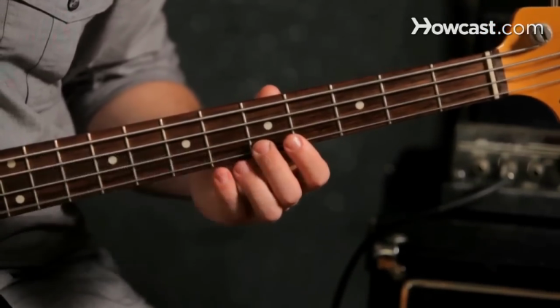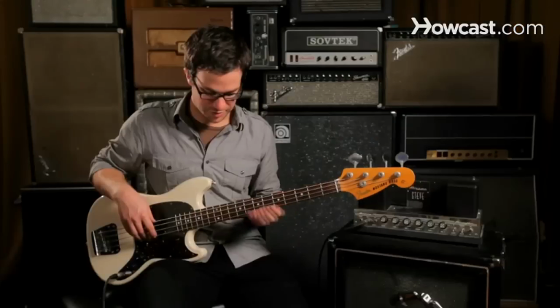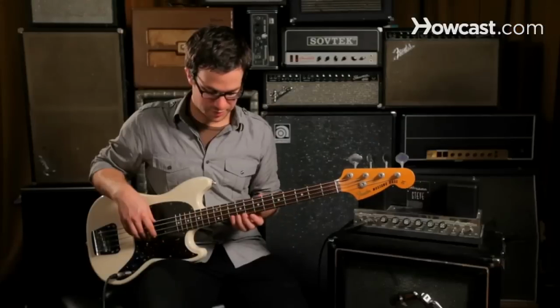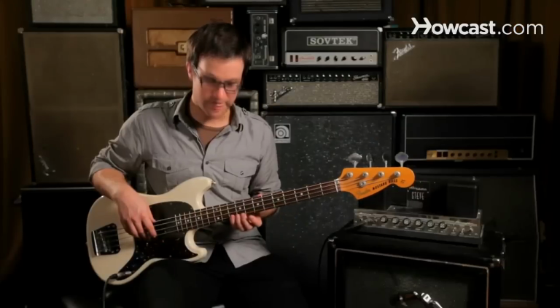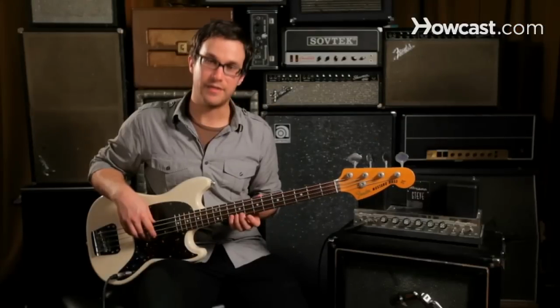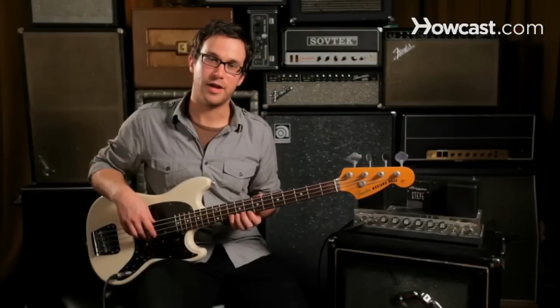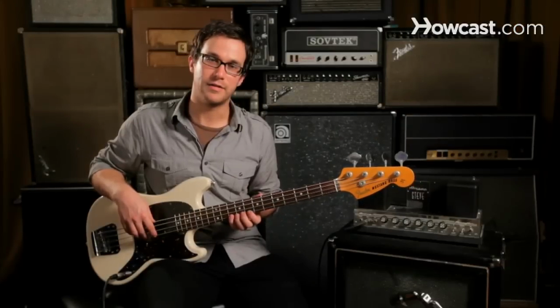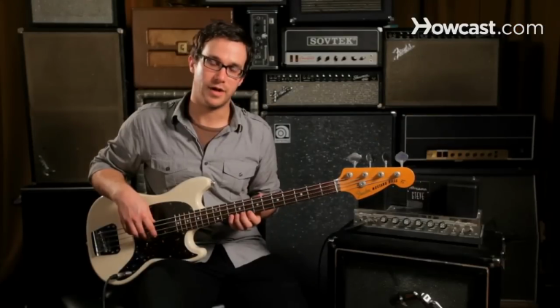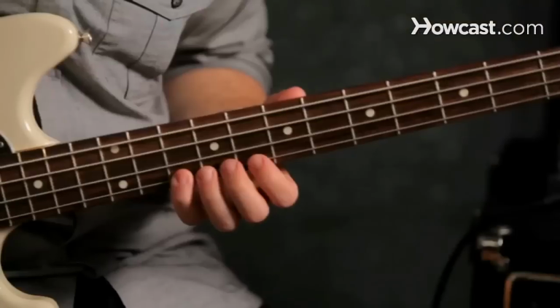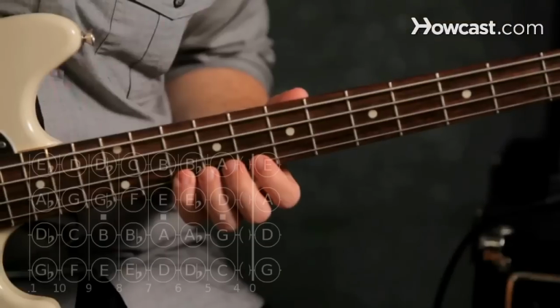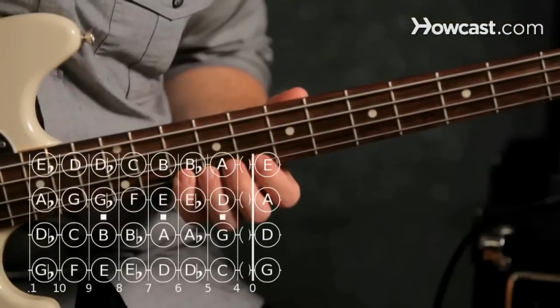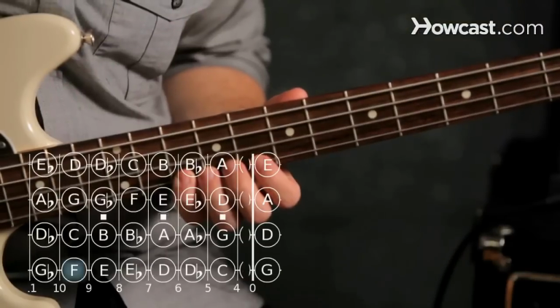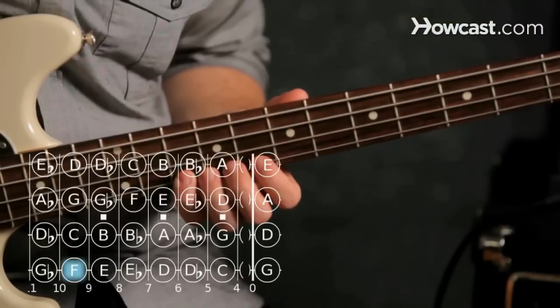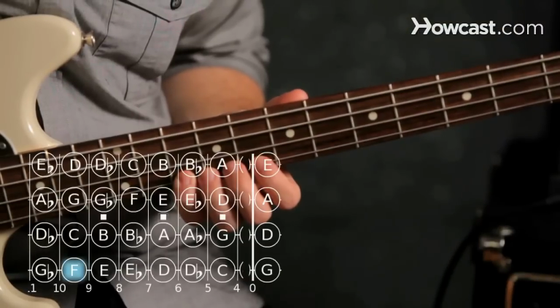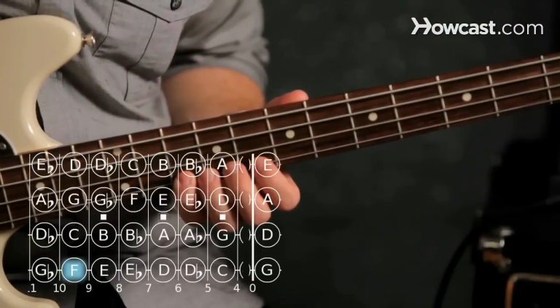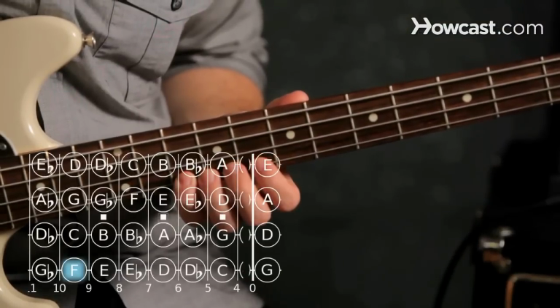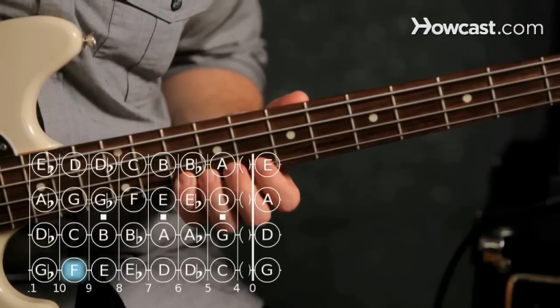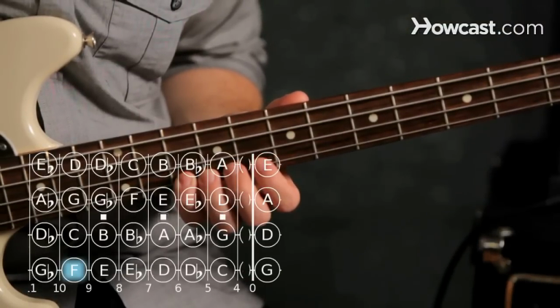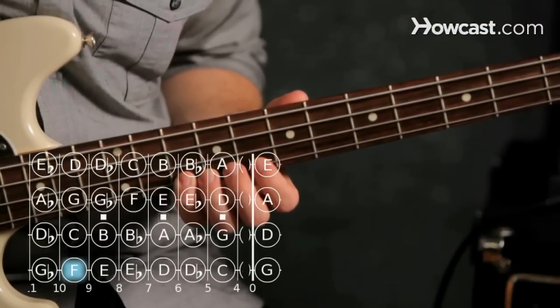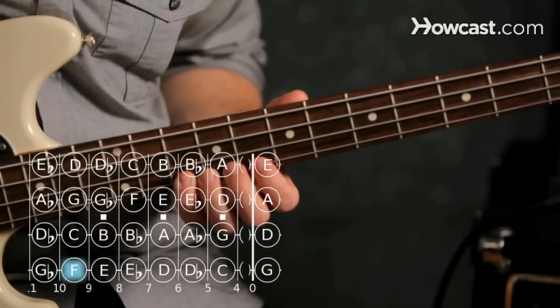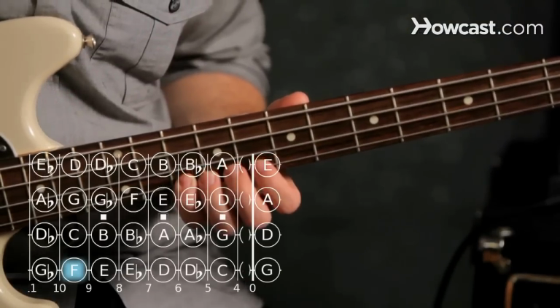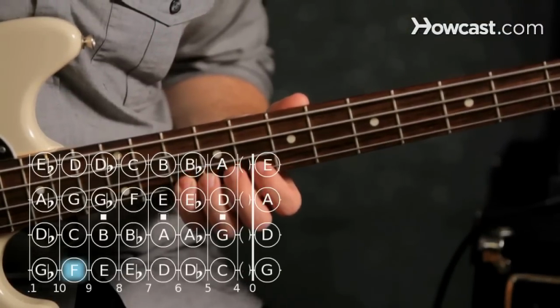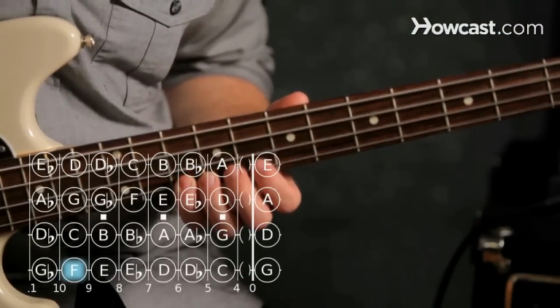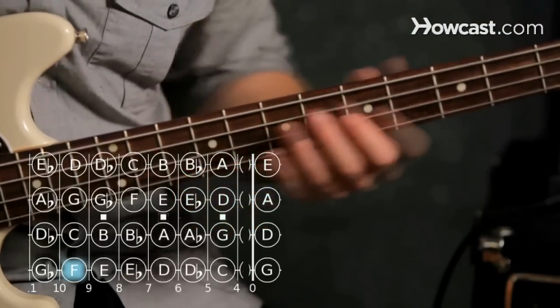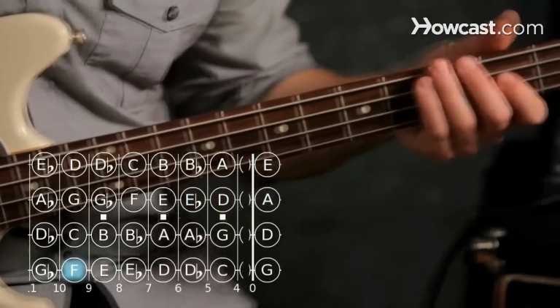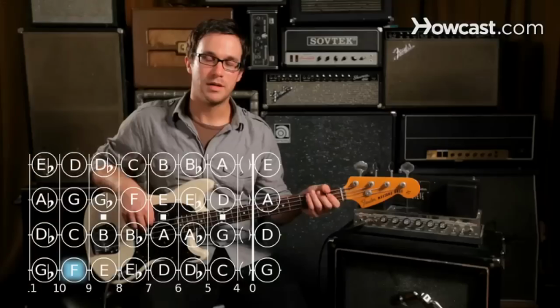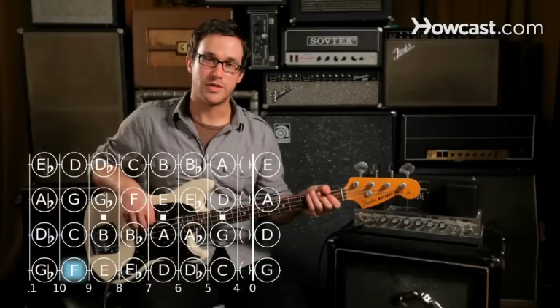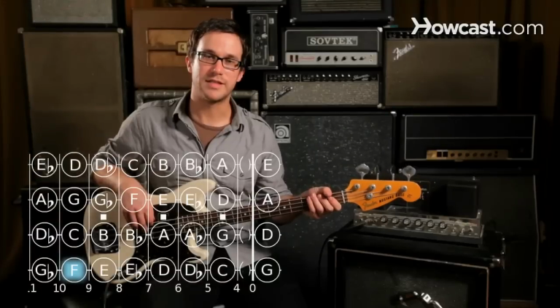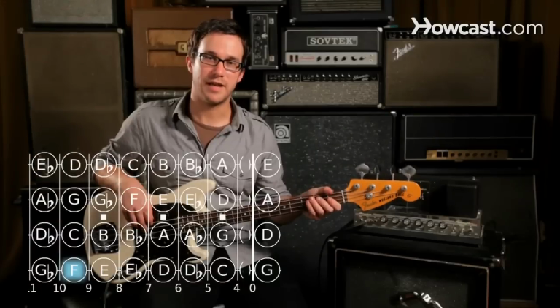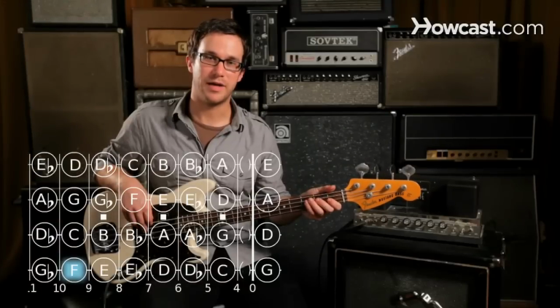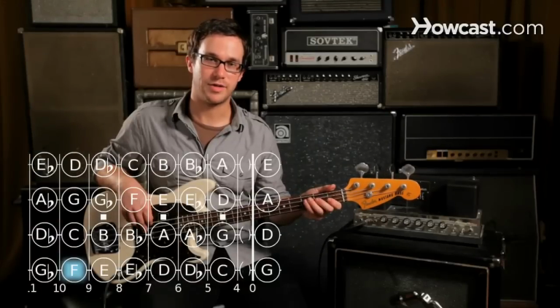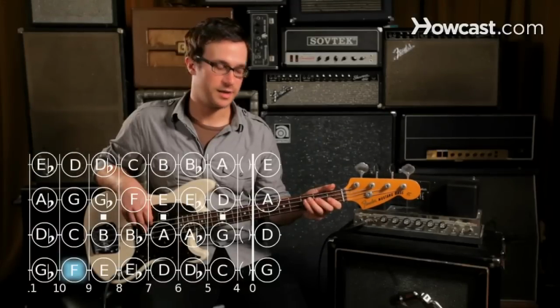Jump up to tenth fret for our F. So this is the F minor triad.